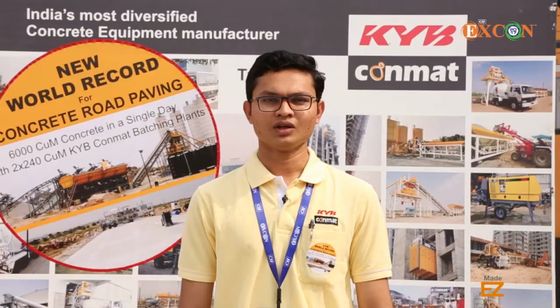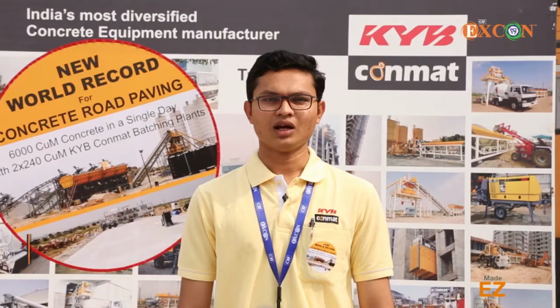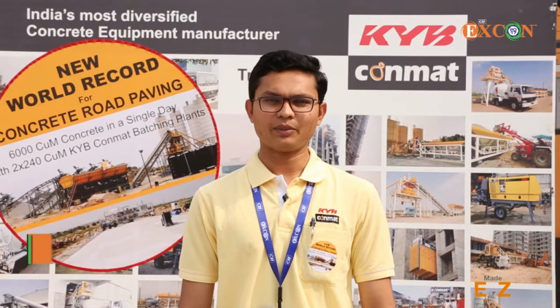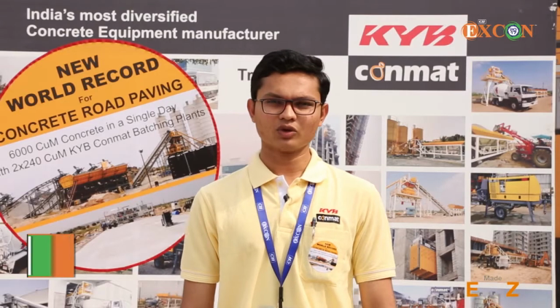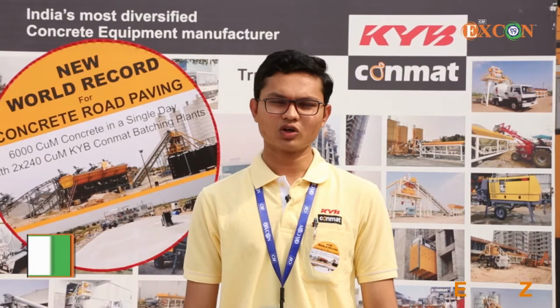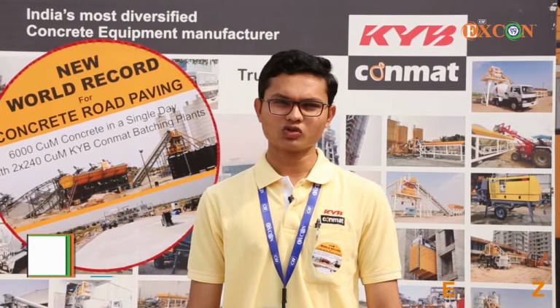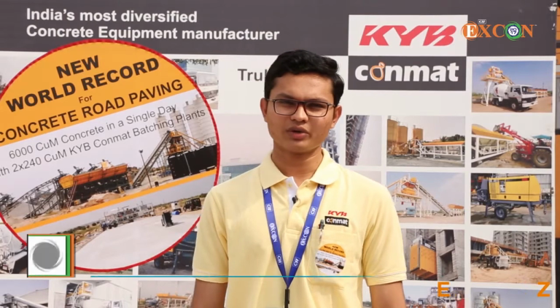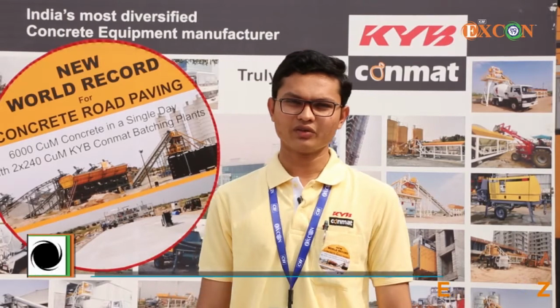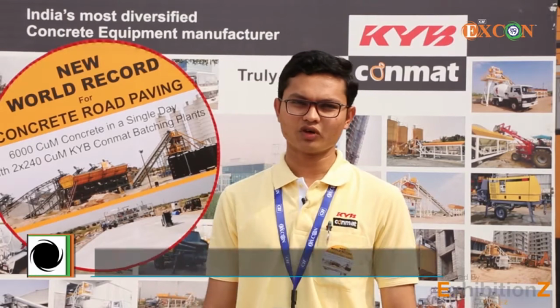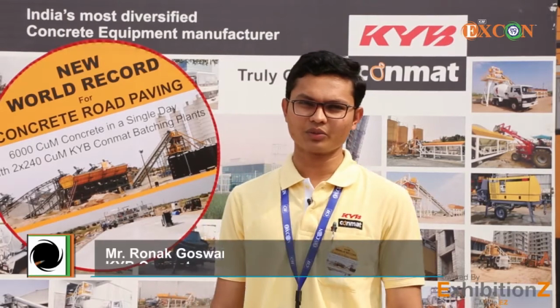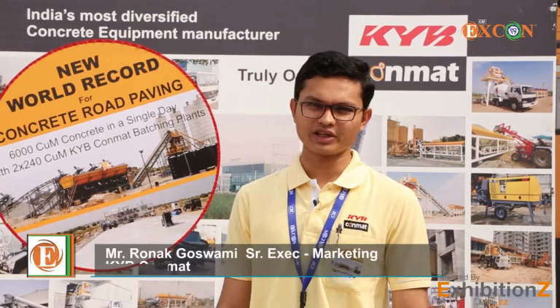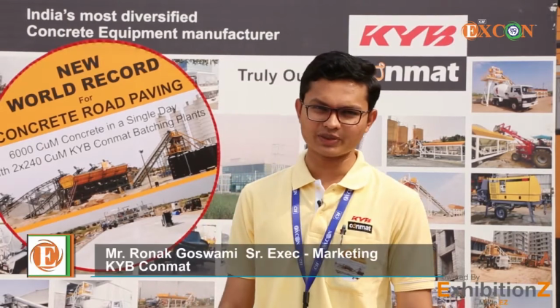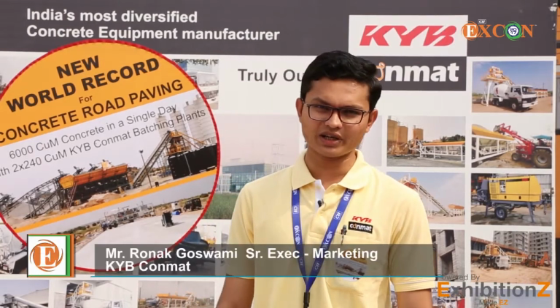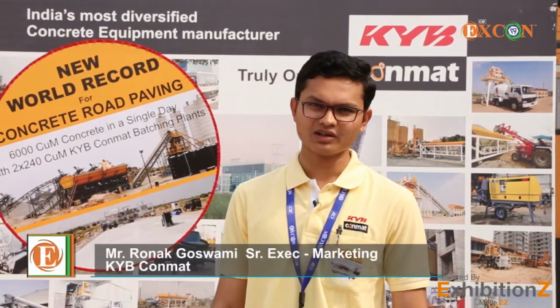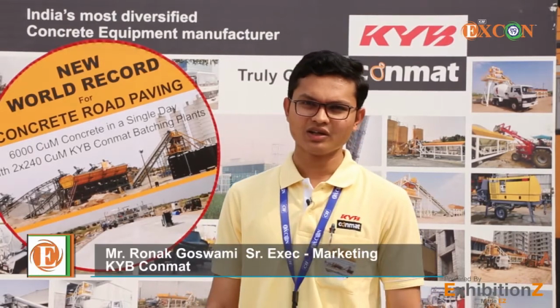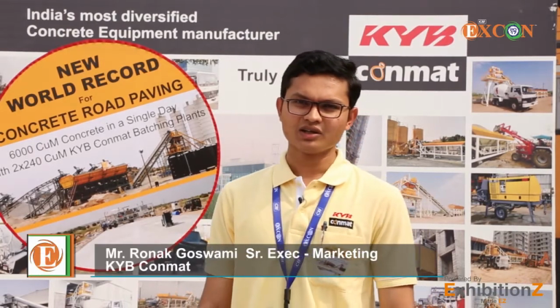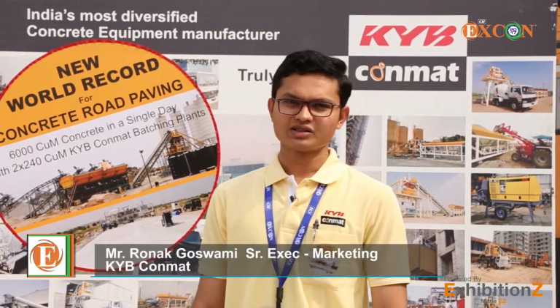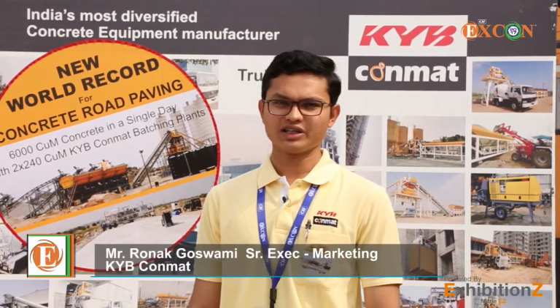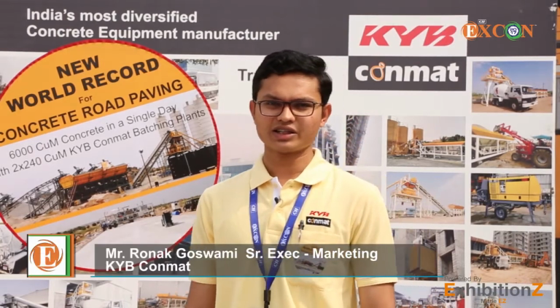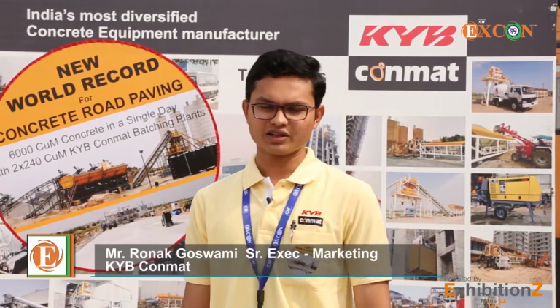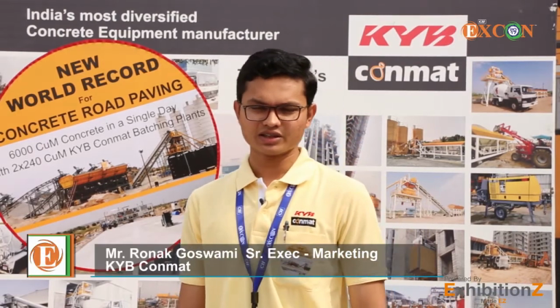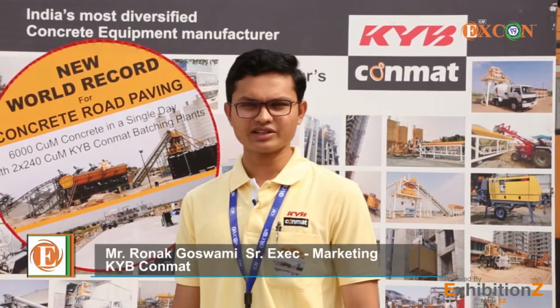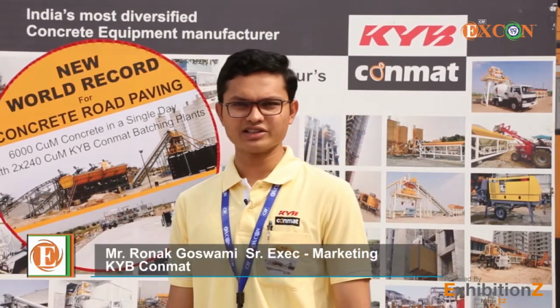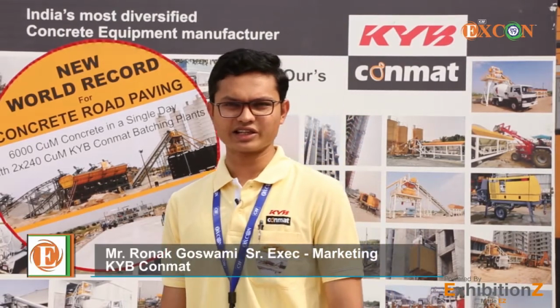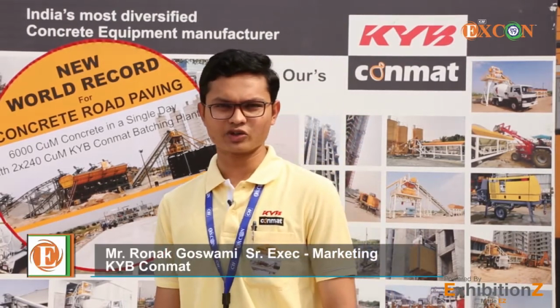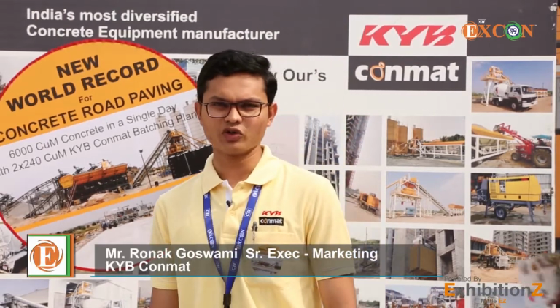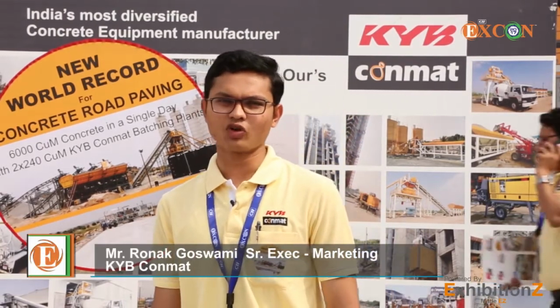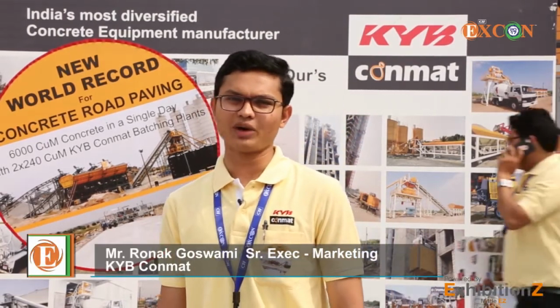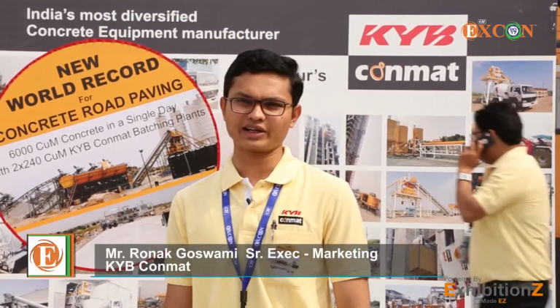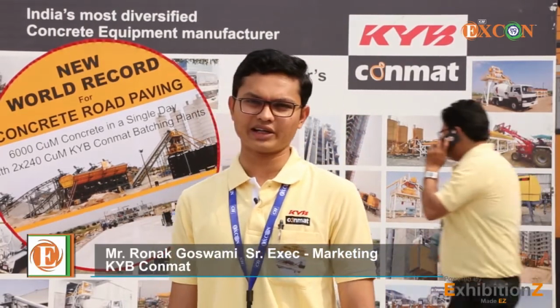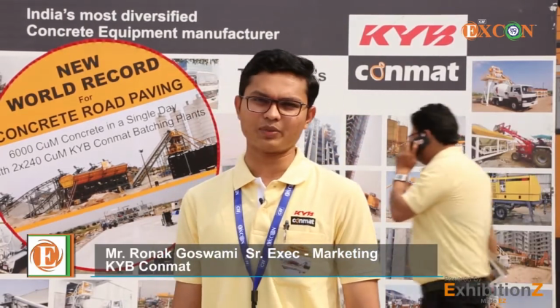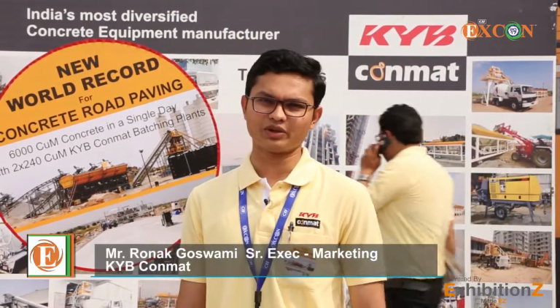I'm Rona Goswami from KCPL, Senior Sales Executive from the Marketing Department.